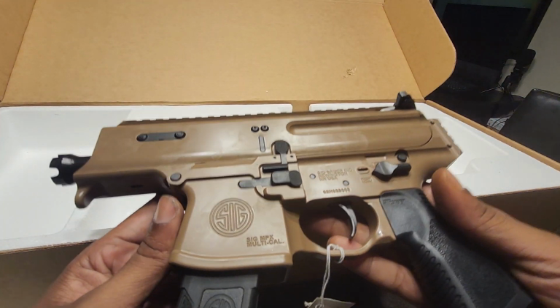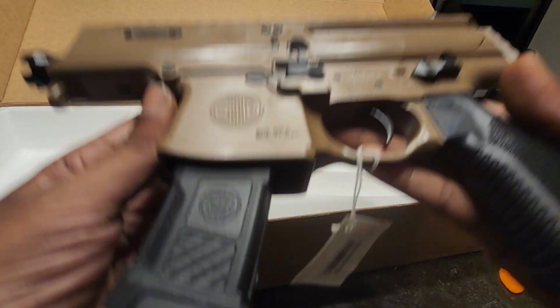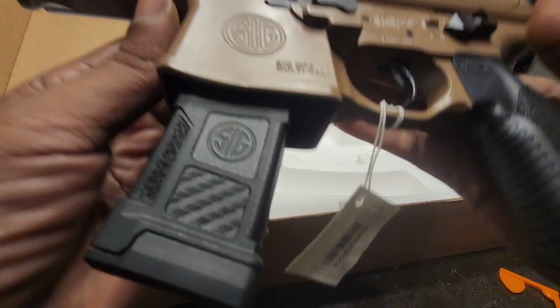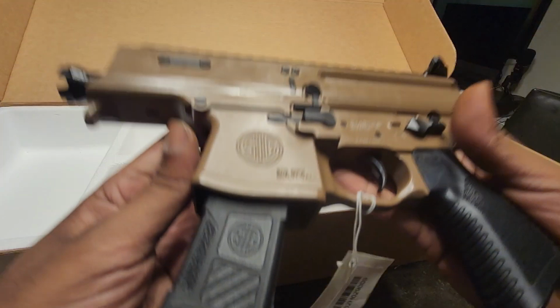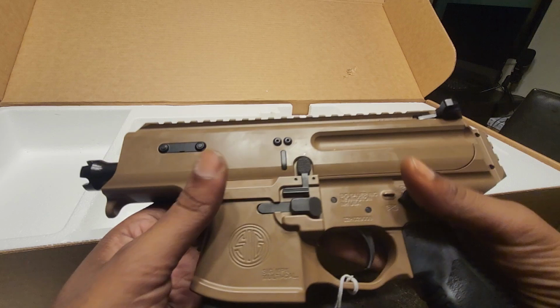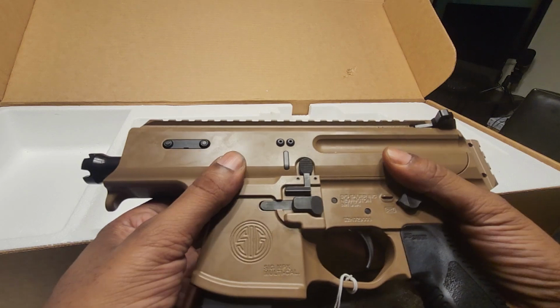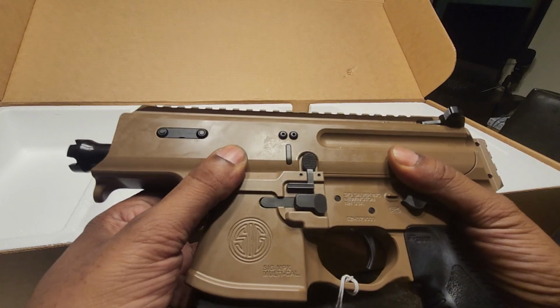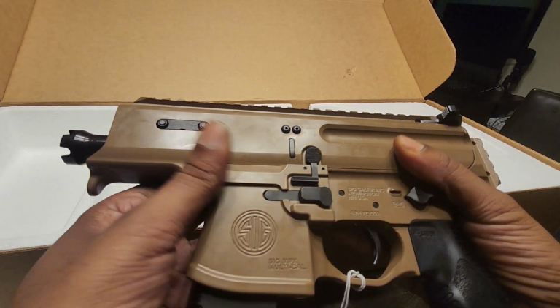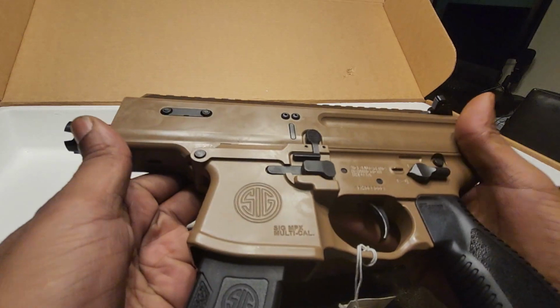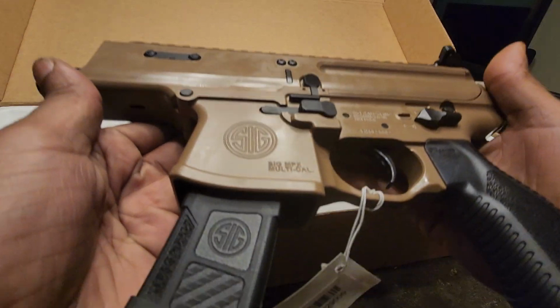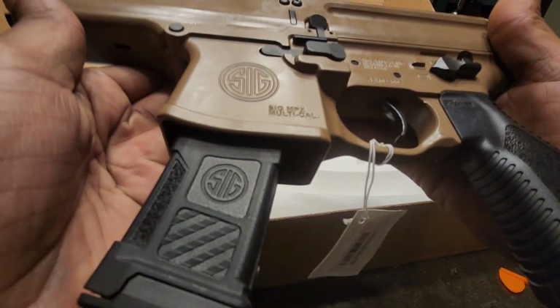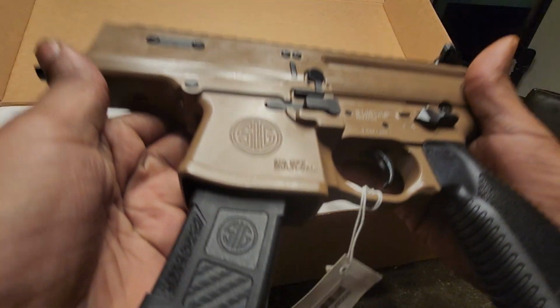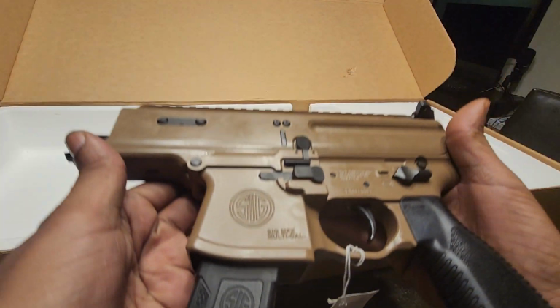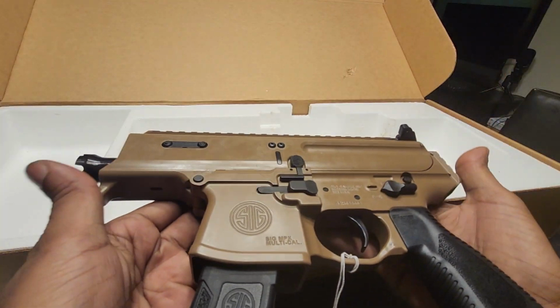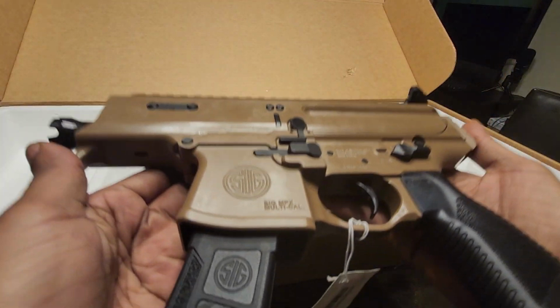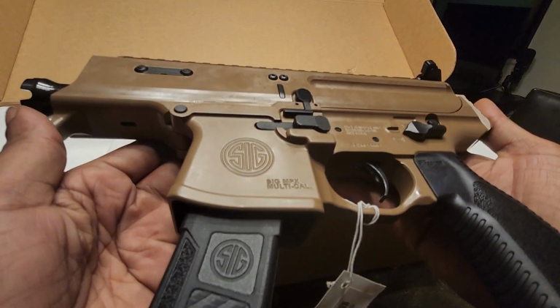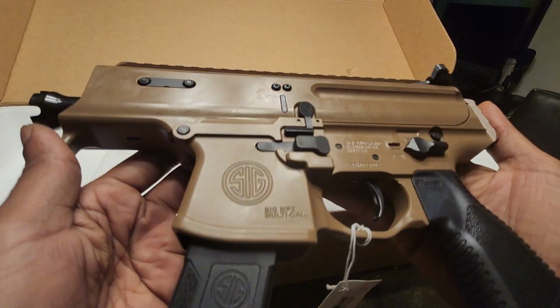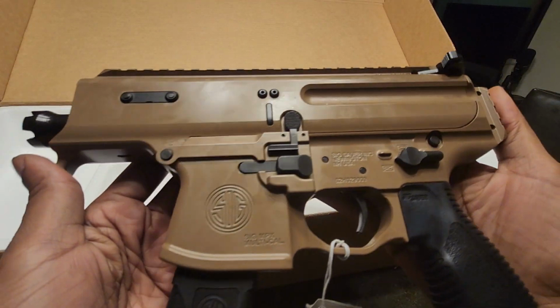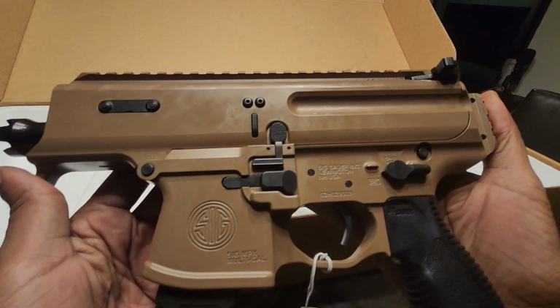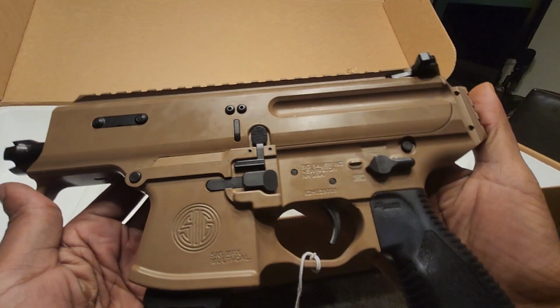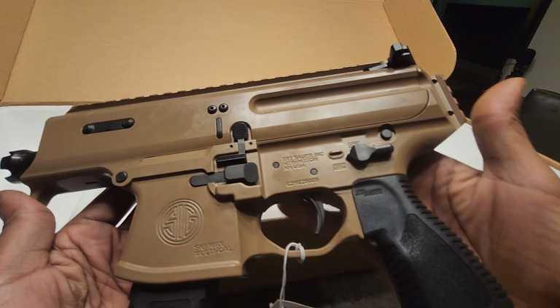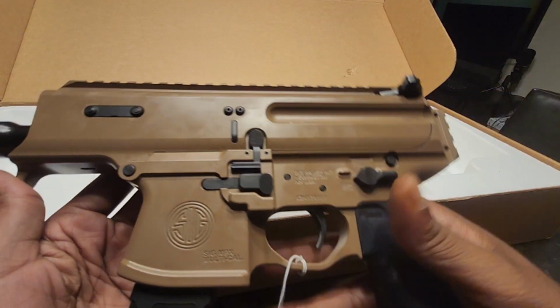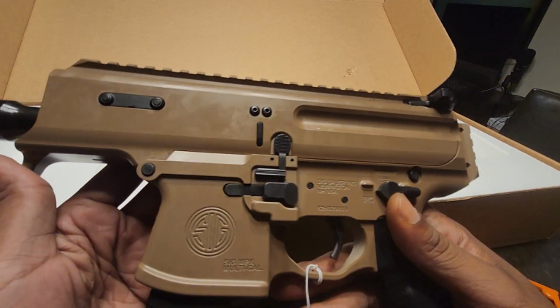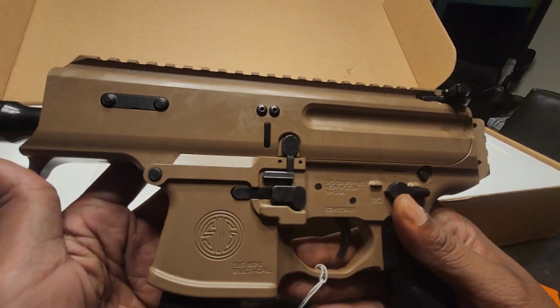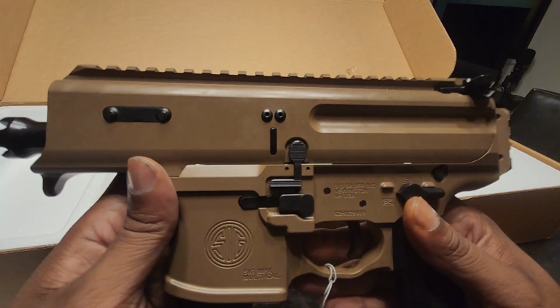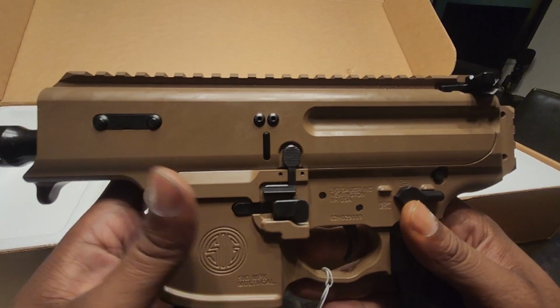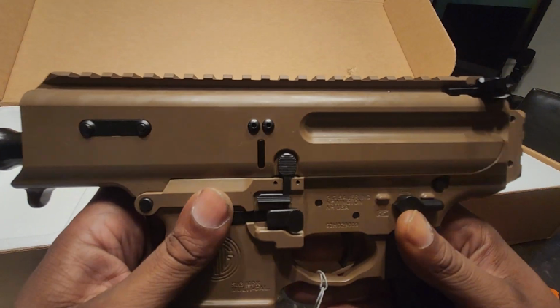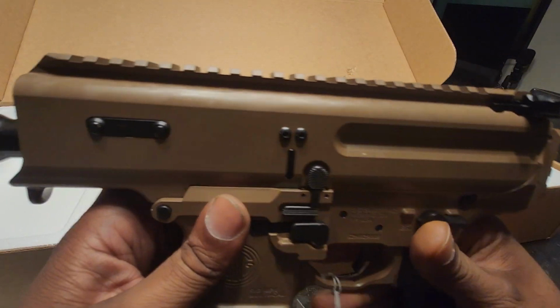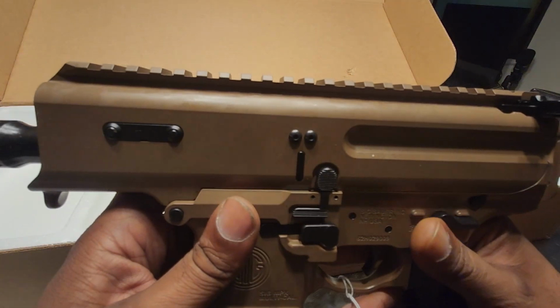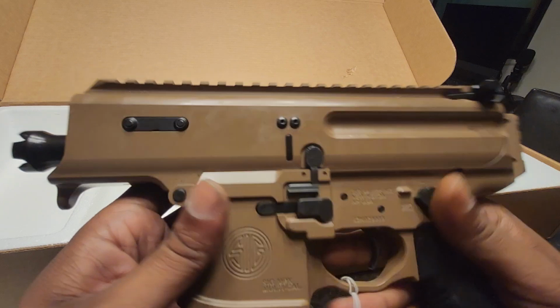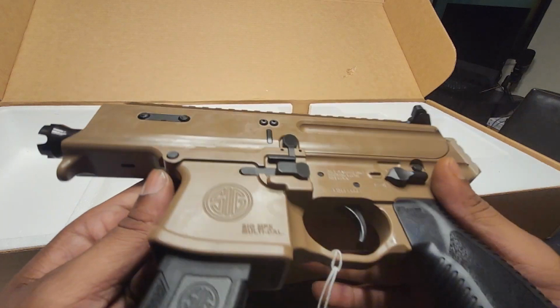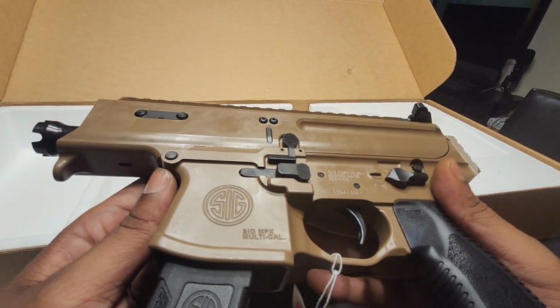Pretty hefty, man. You can tell this is quality right here. When you feel it in your hands, it feels very heavy, very sturdy.